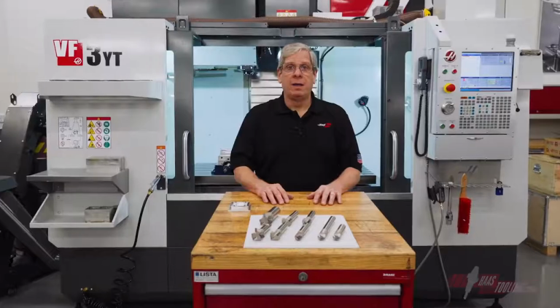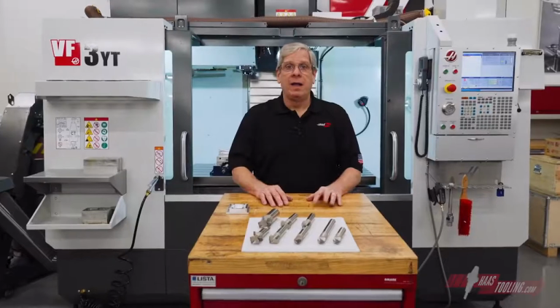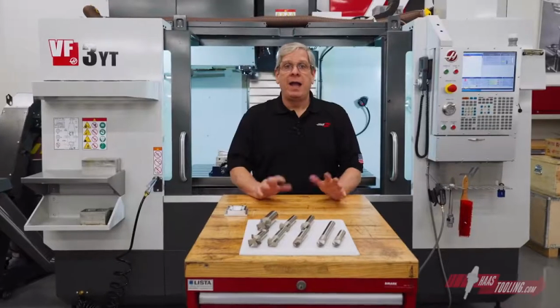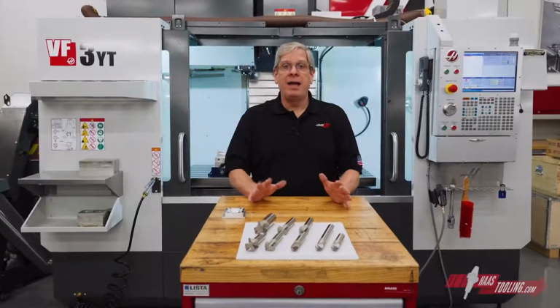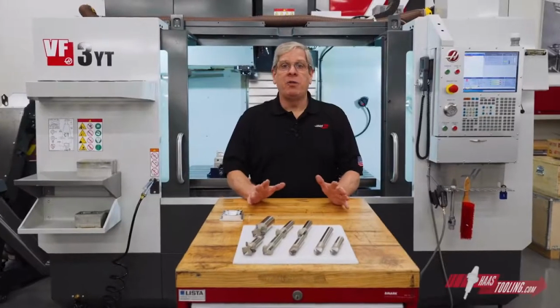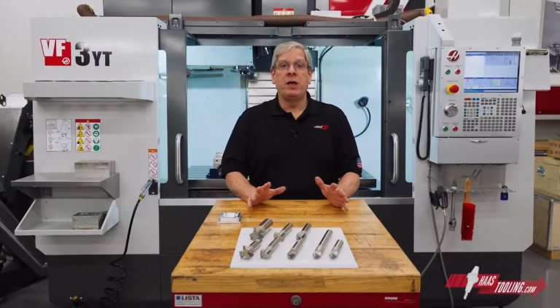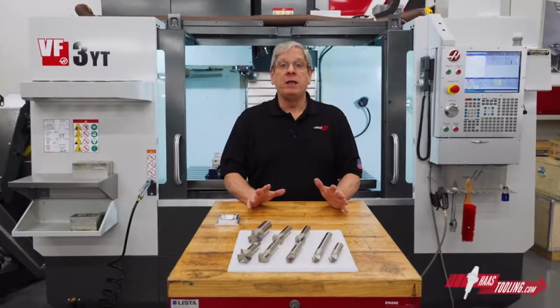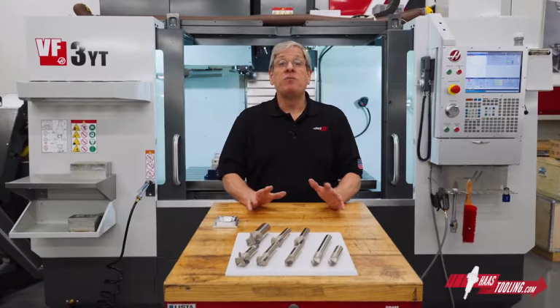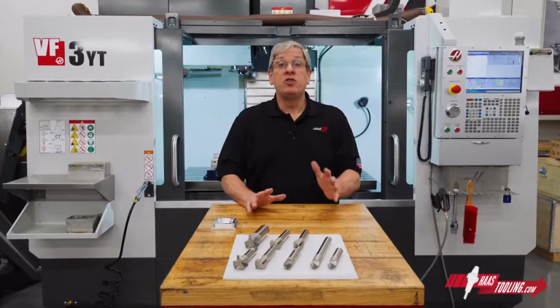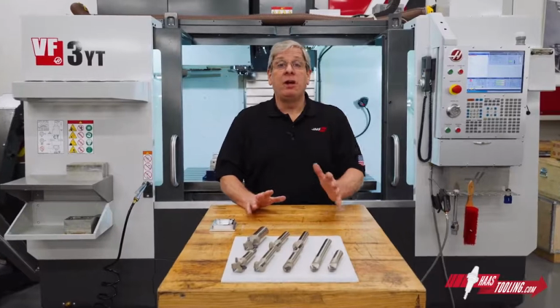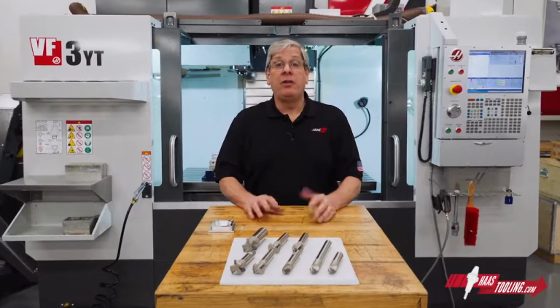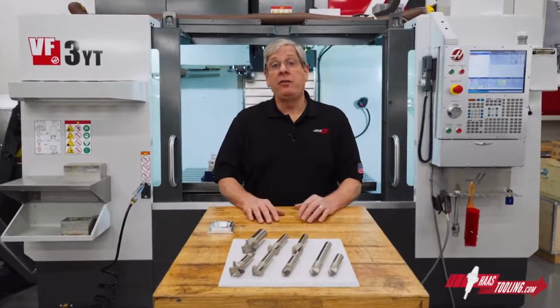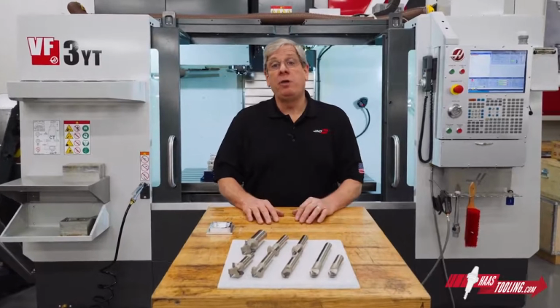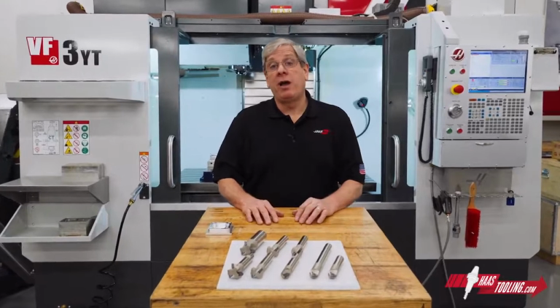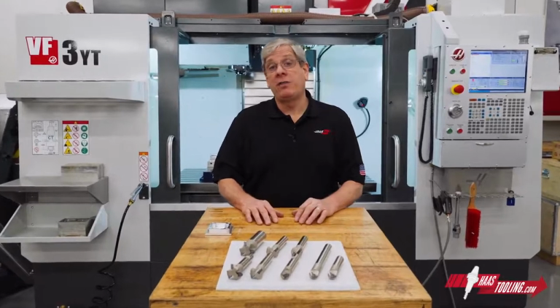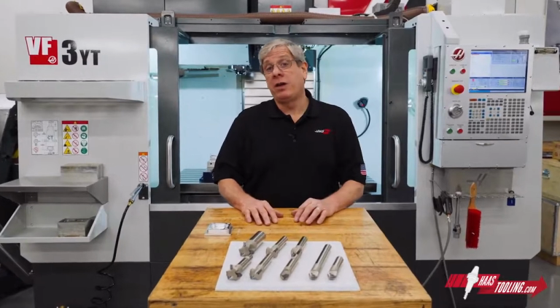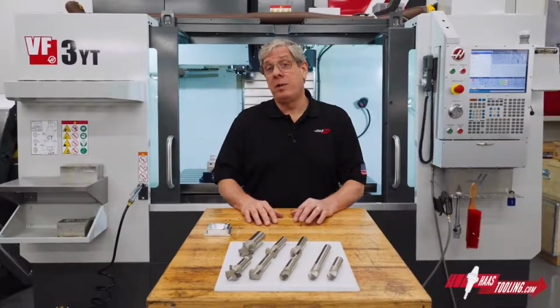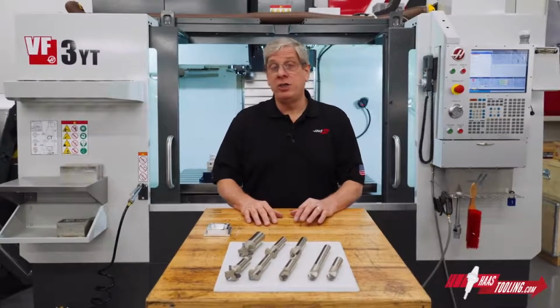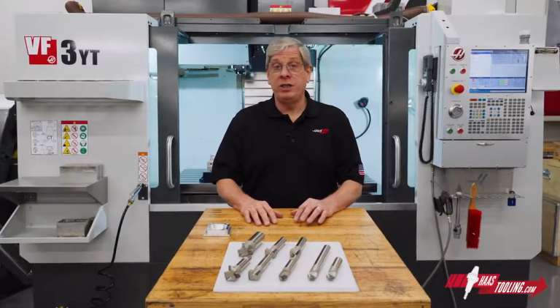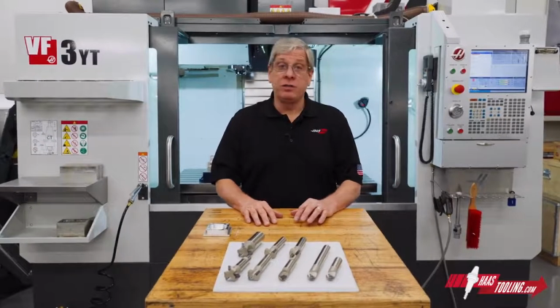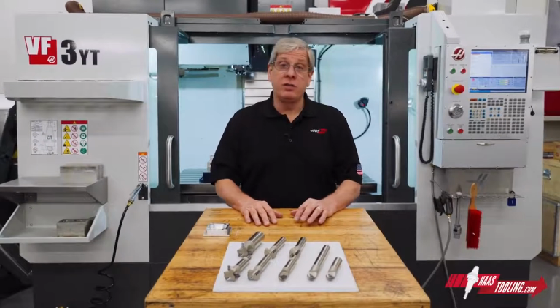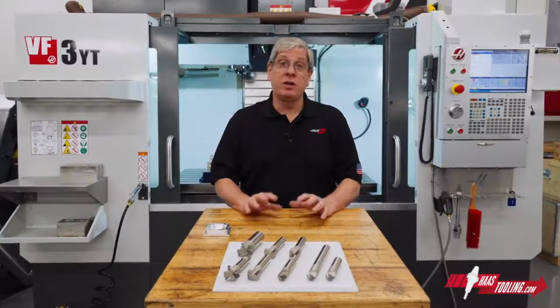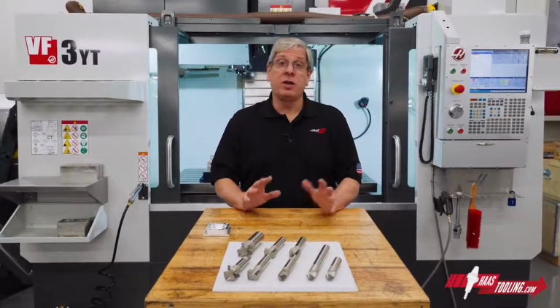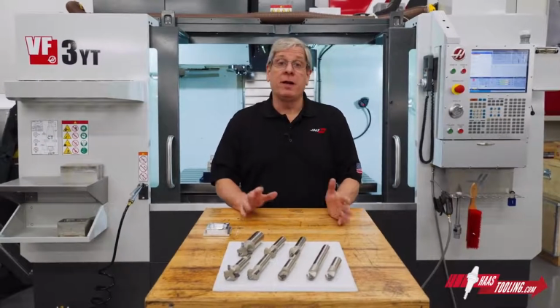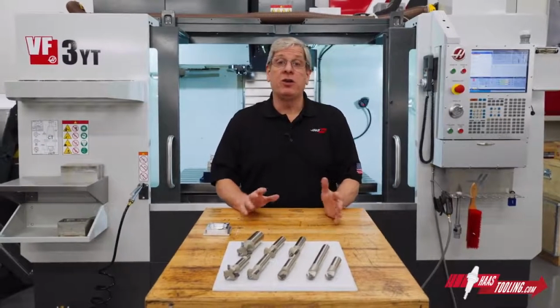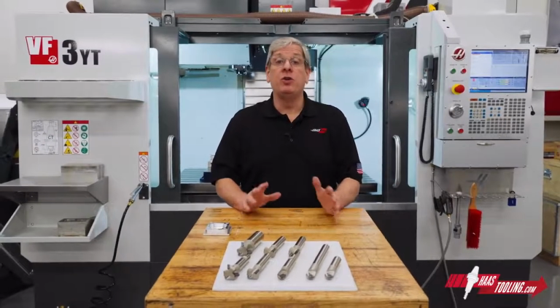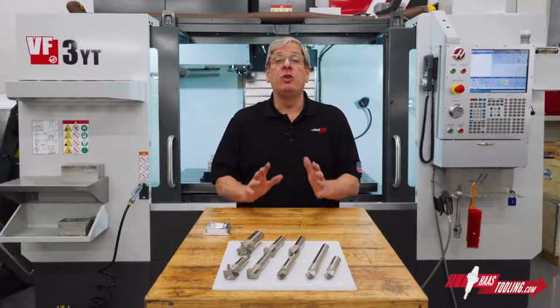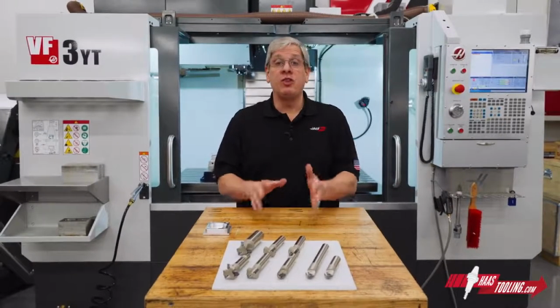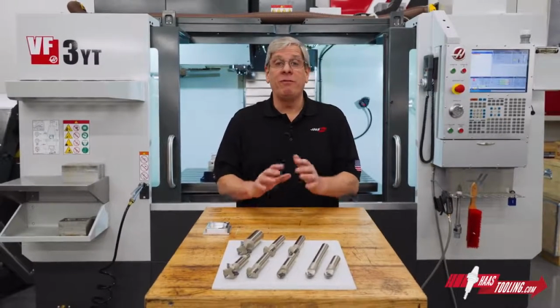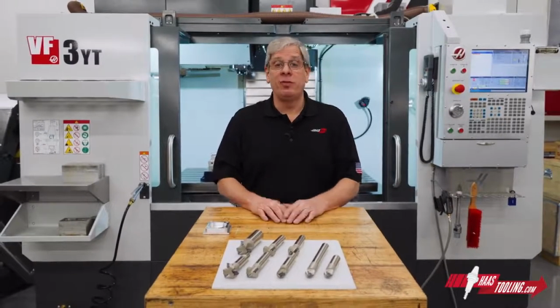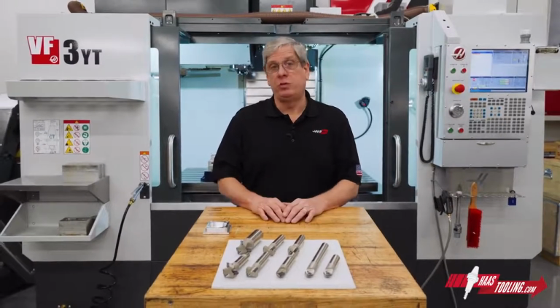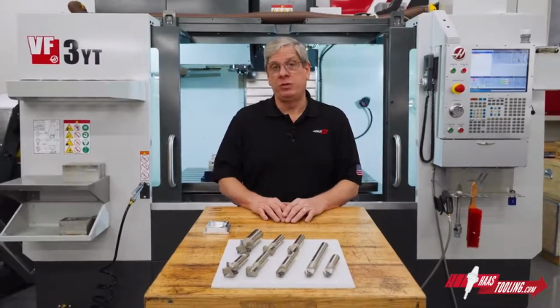Hey everybody, John Nelson with Haas Automation here to talk about our new chamfer tools.